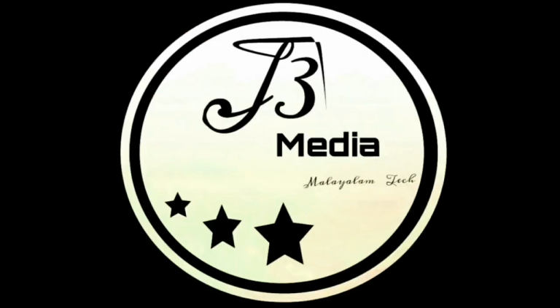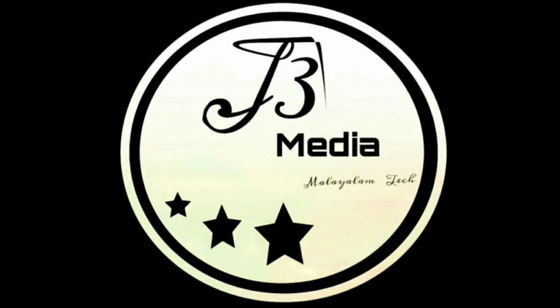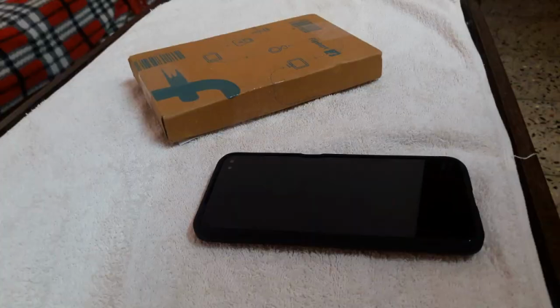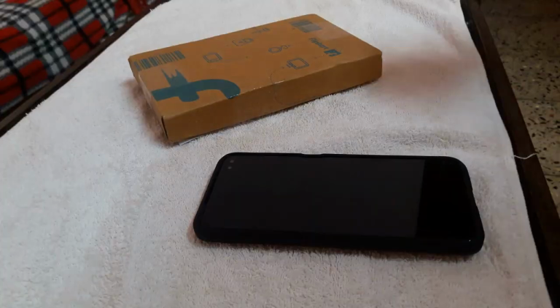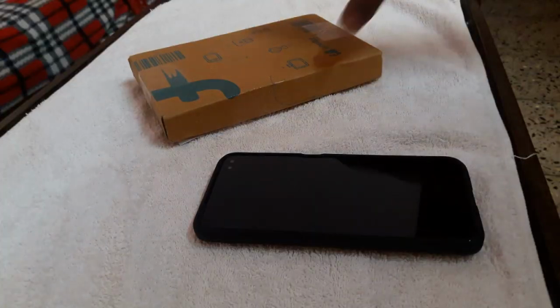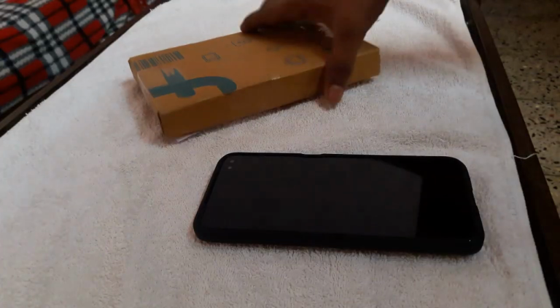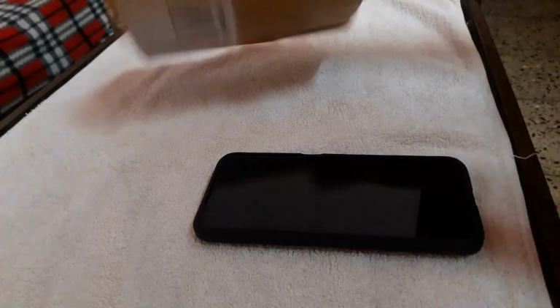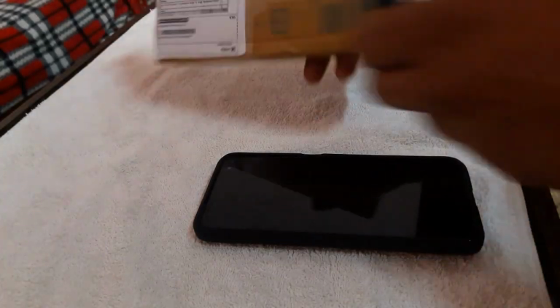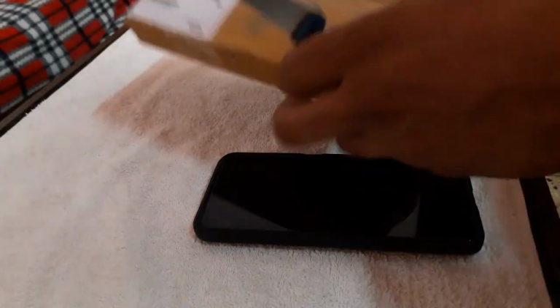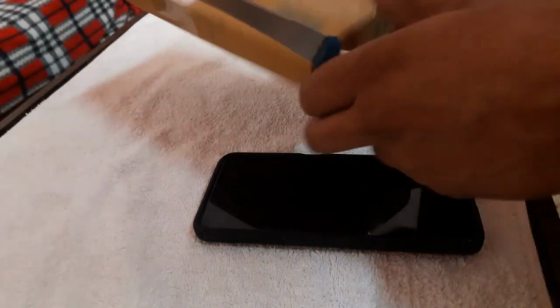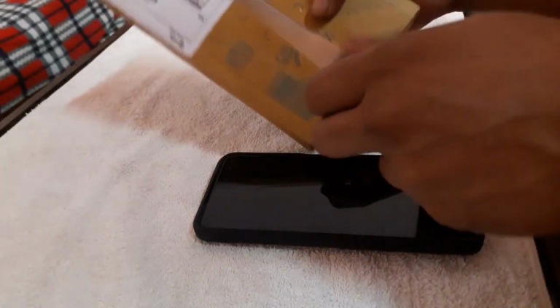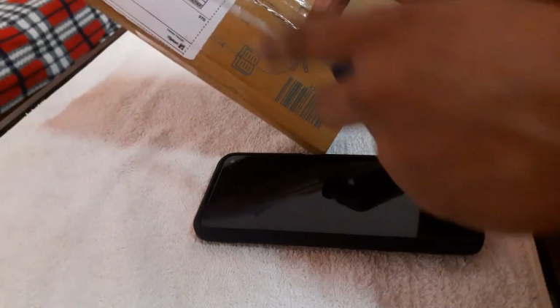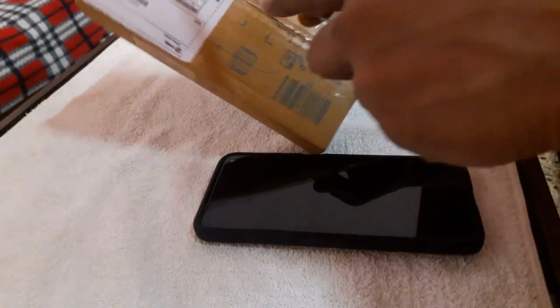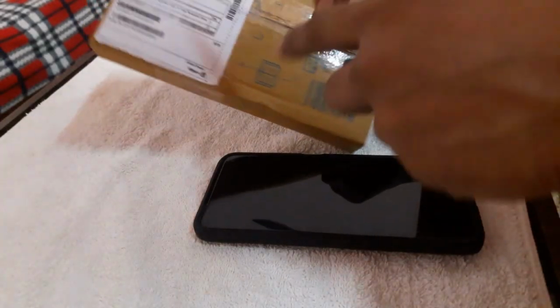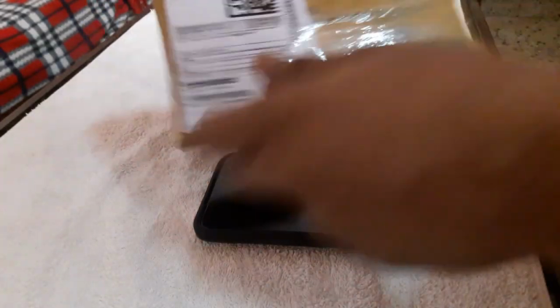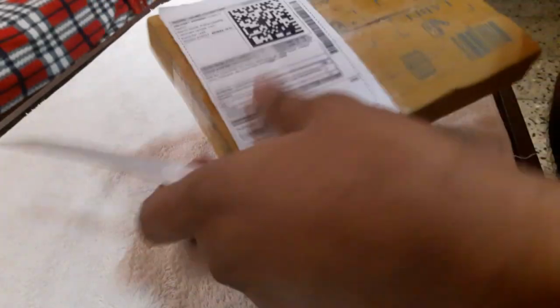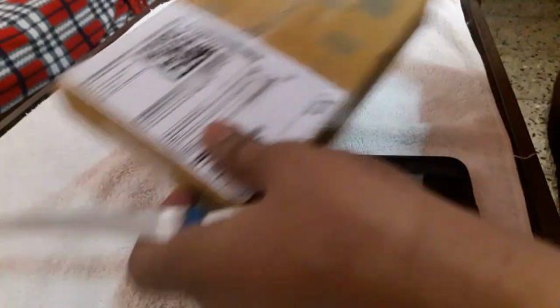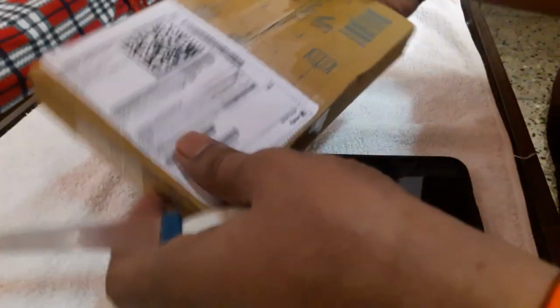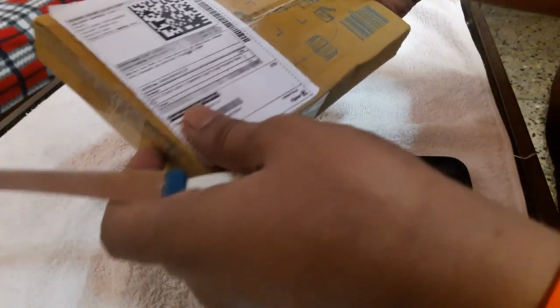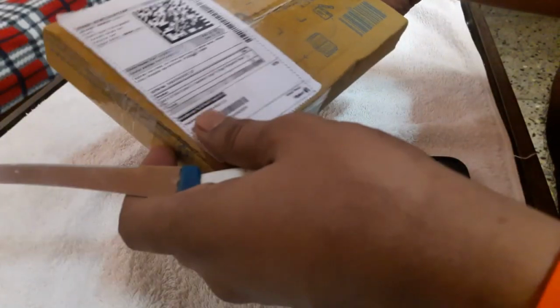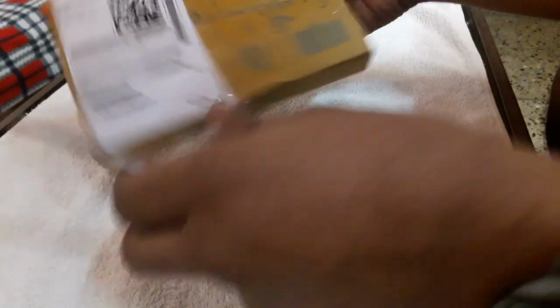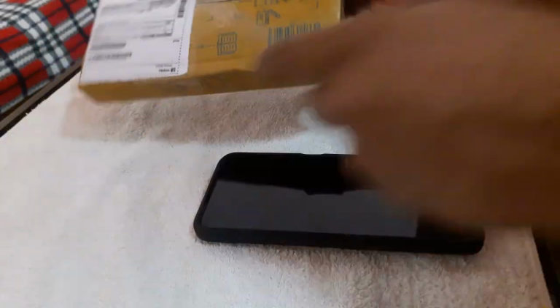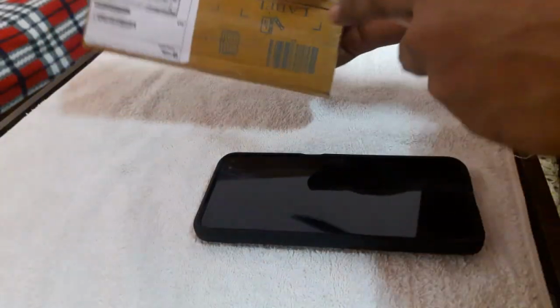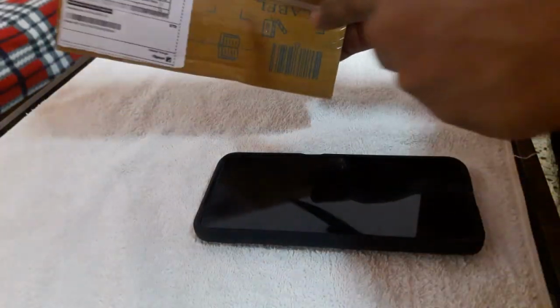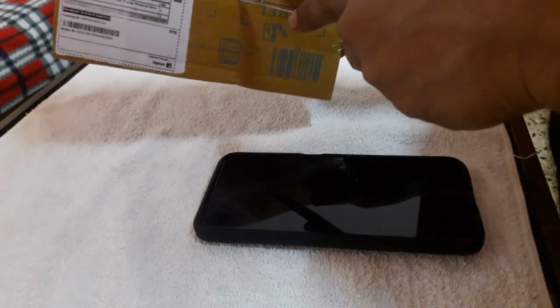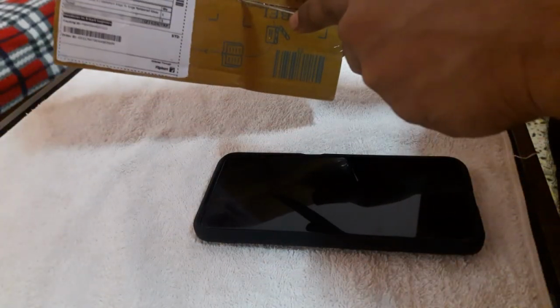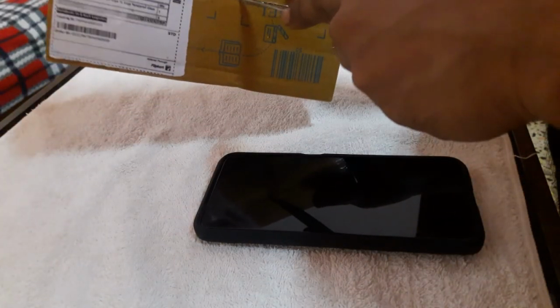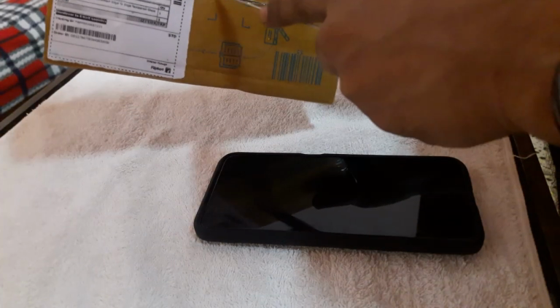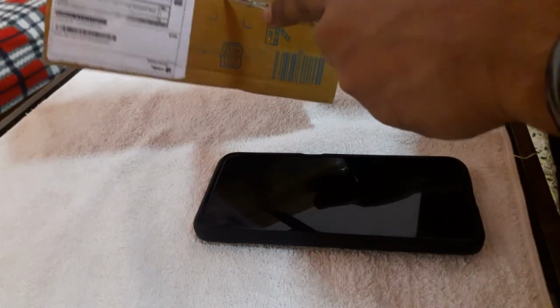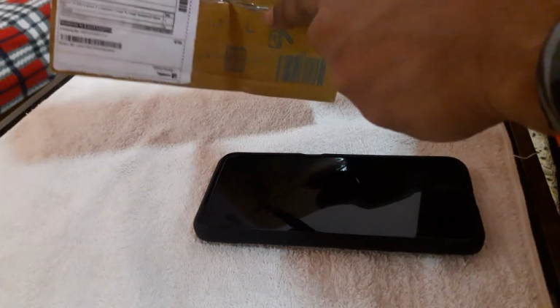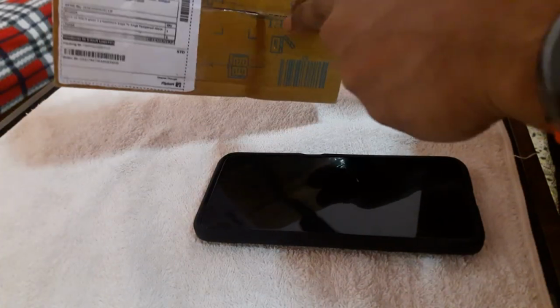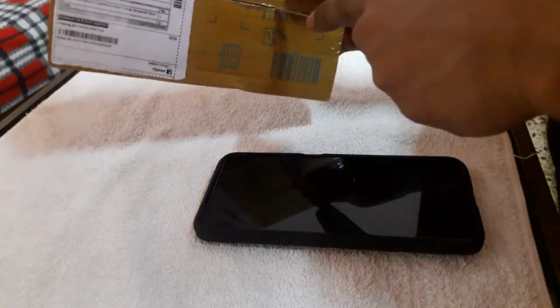Guys, welcome to the video. We are doing a little bit of a tempered glass.